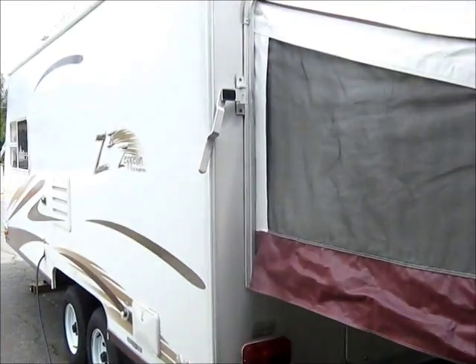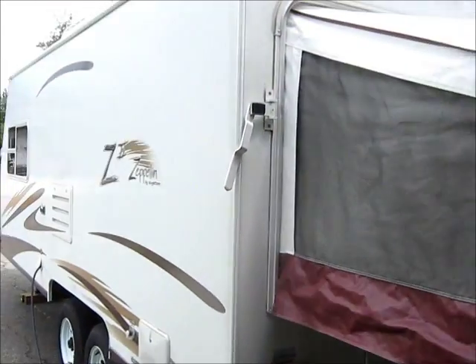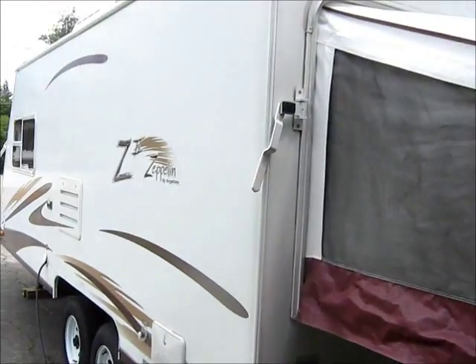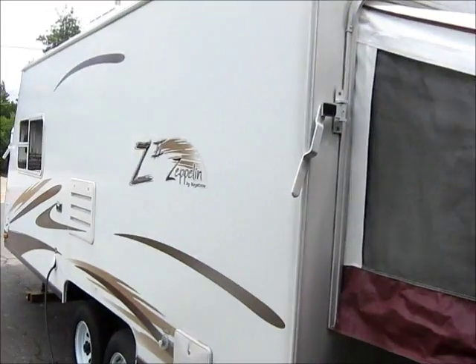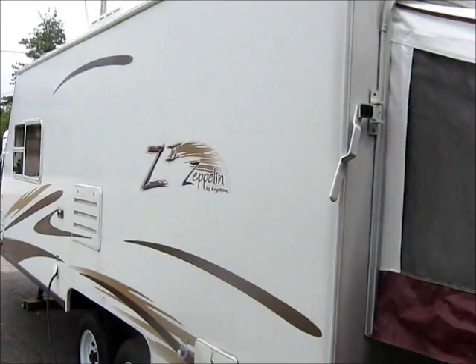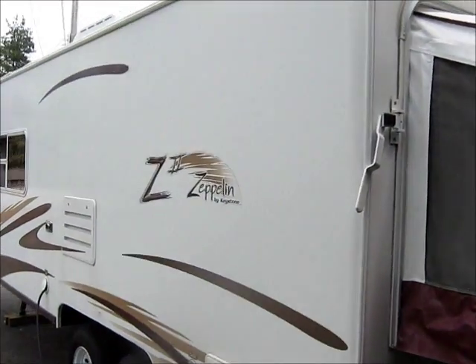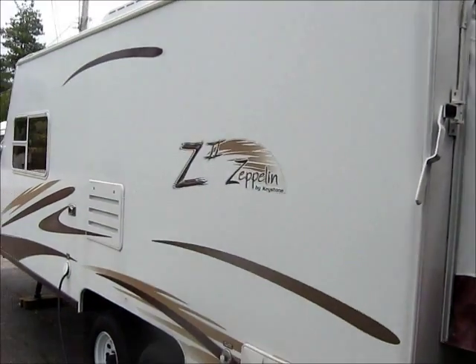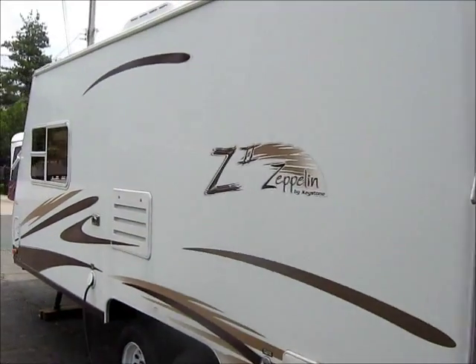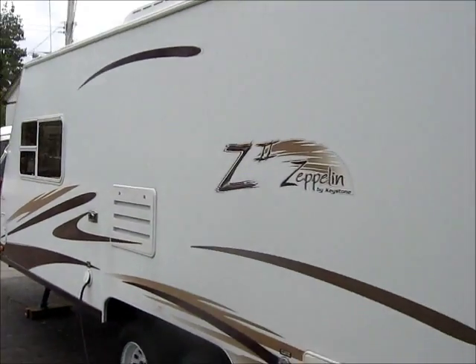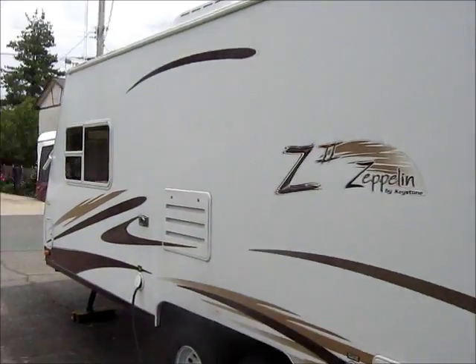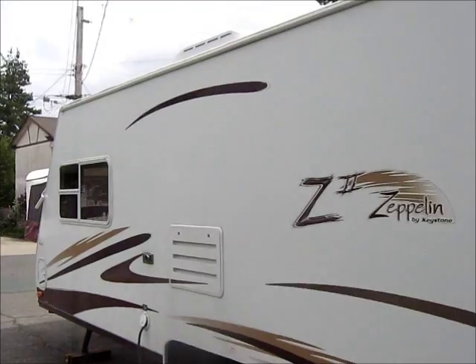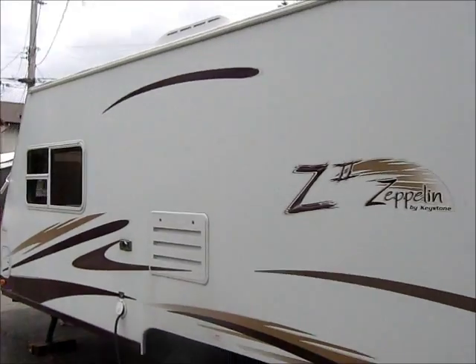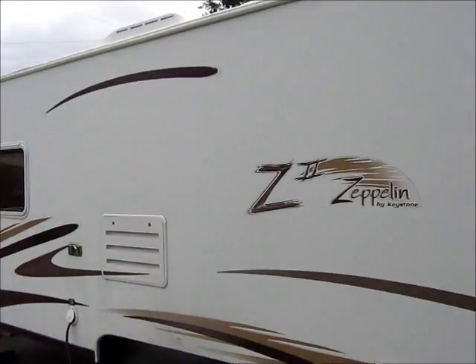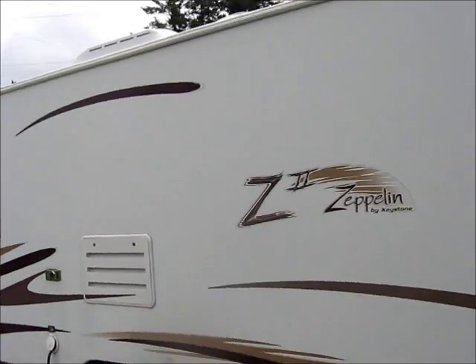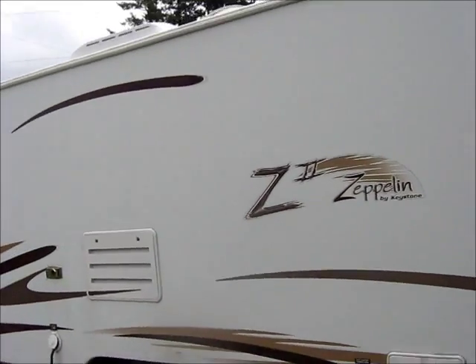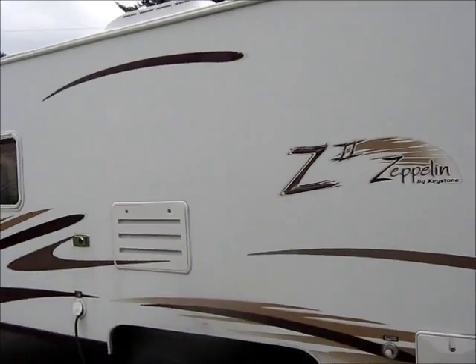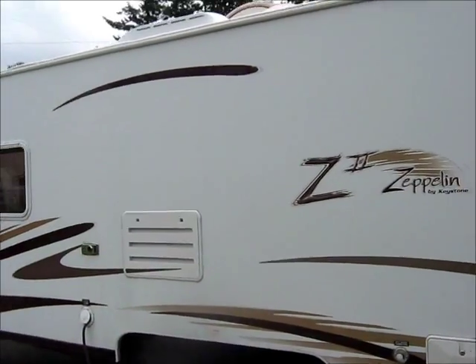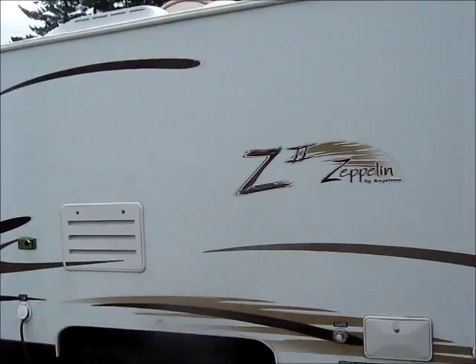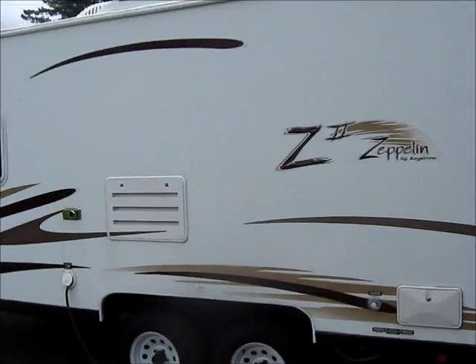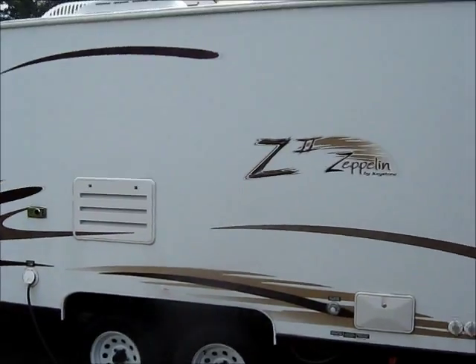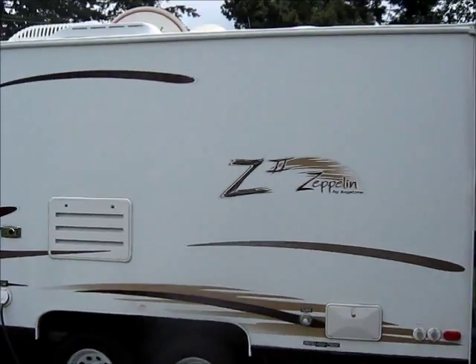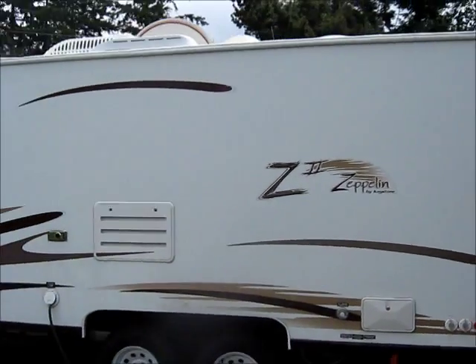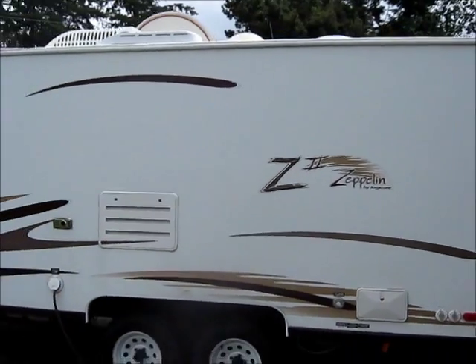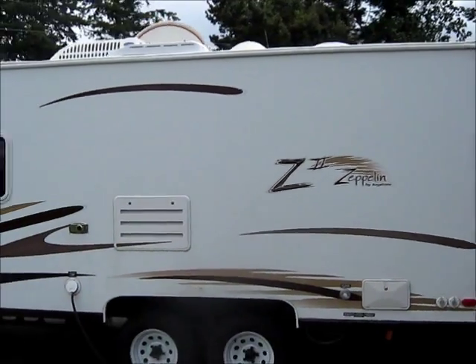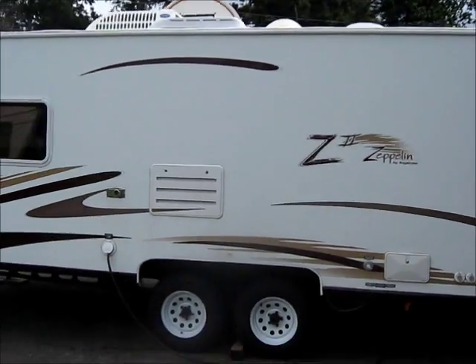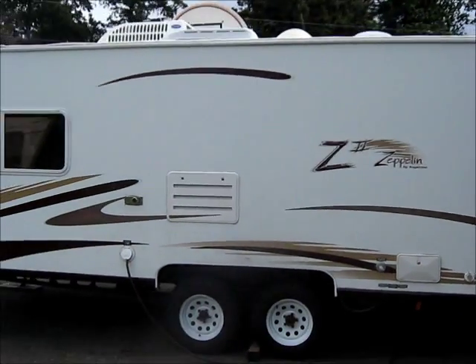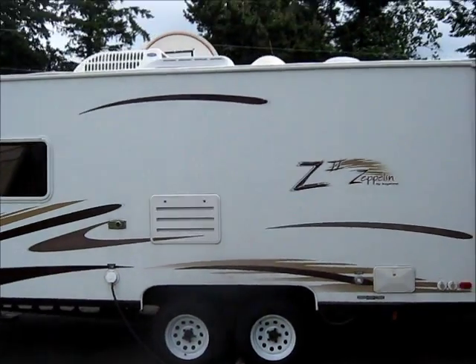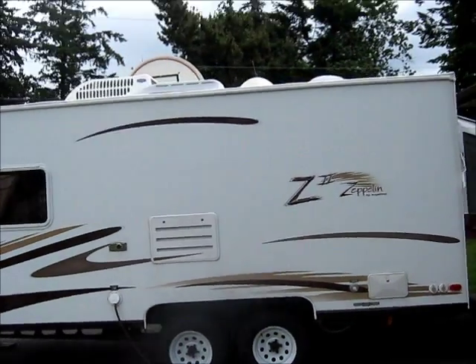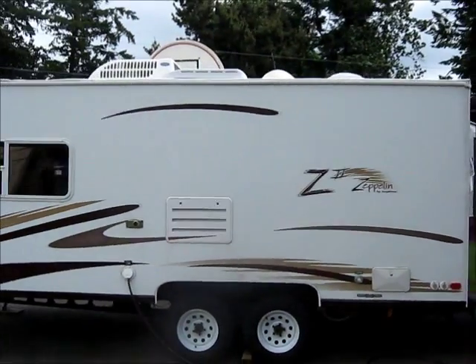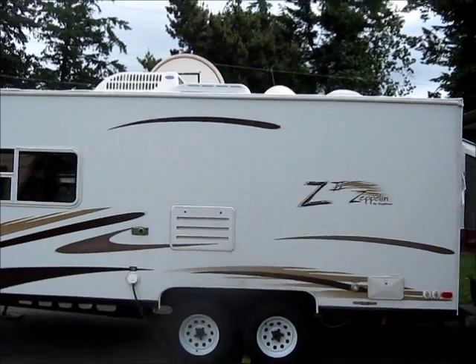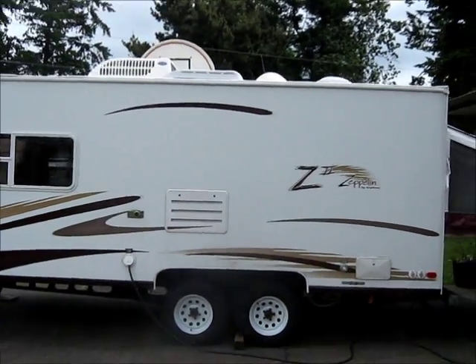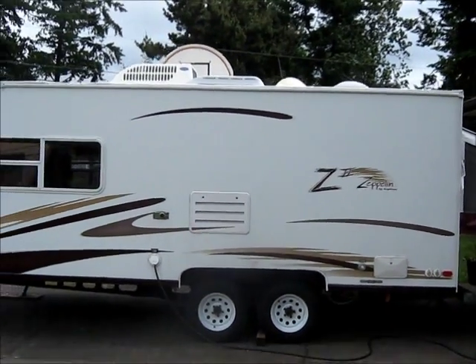There we go. There's our new camper. It's a Zeppelin by Keystone.